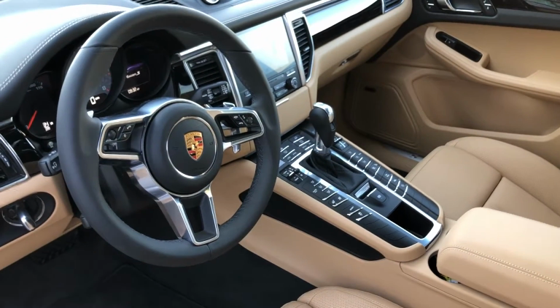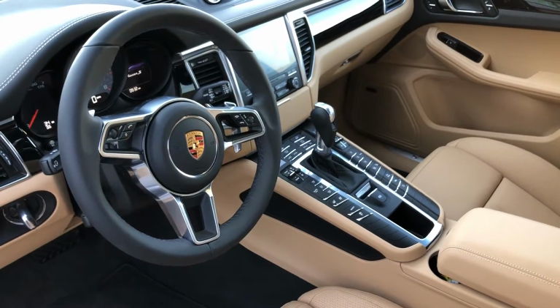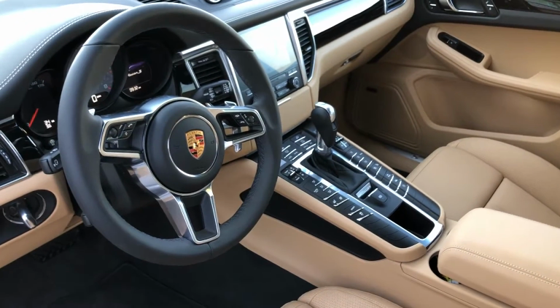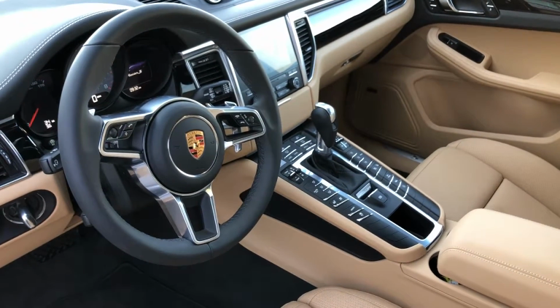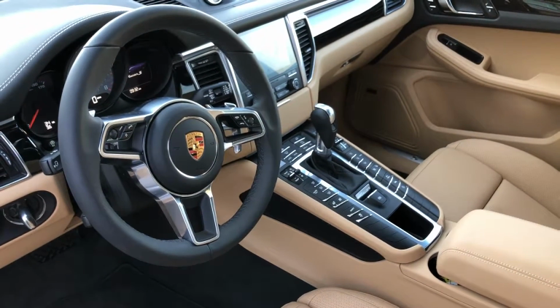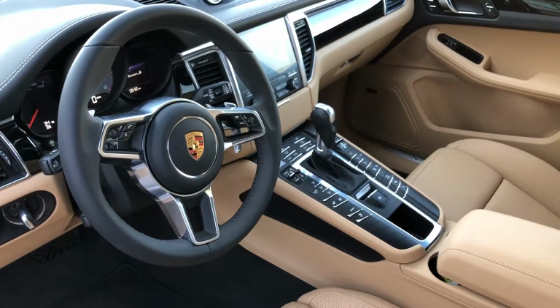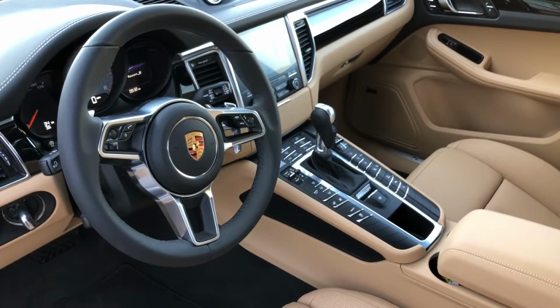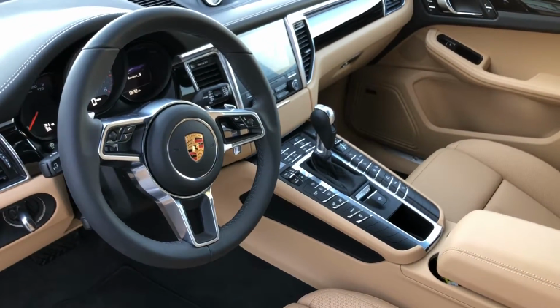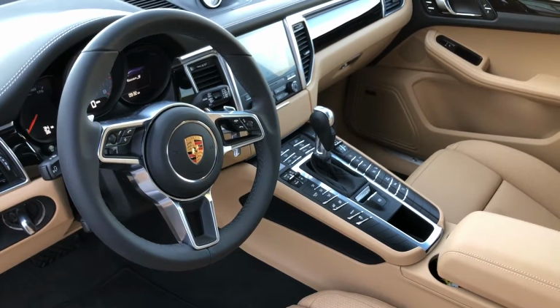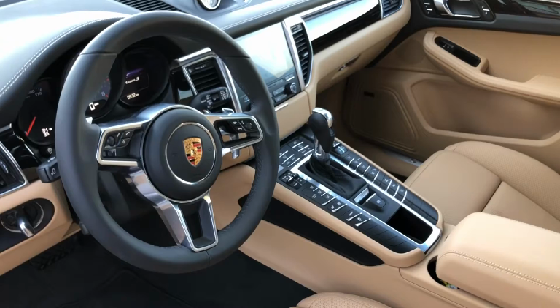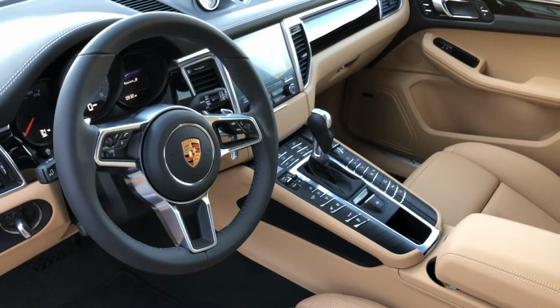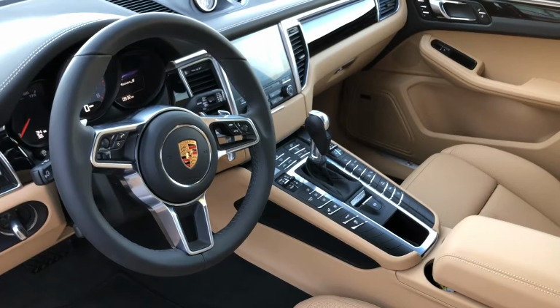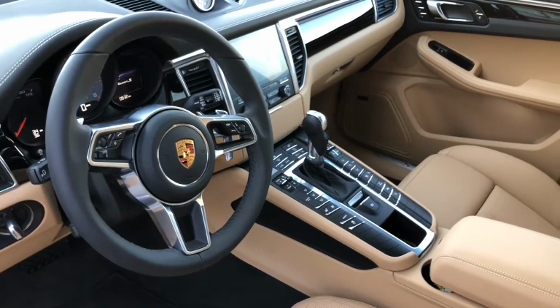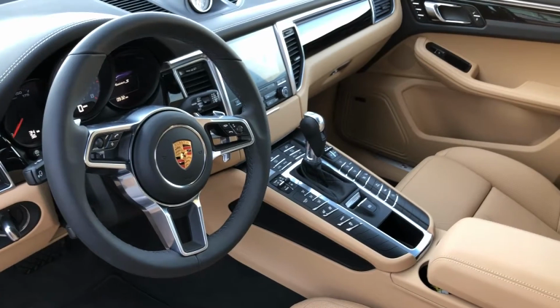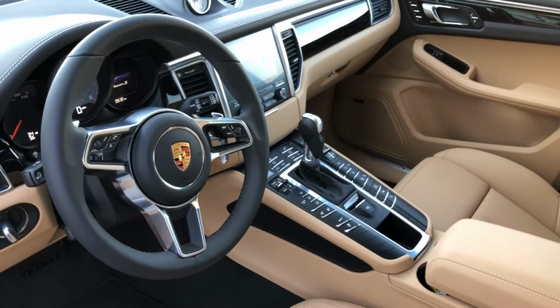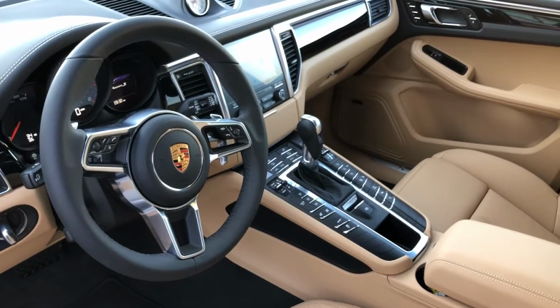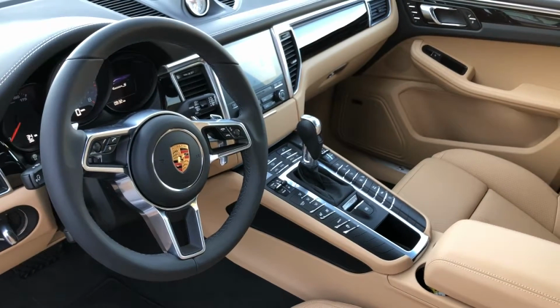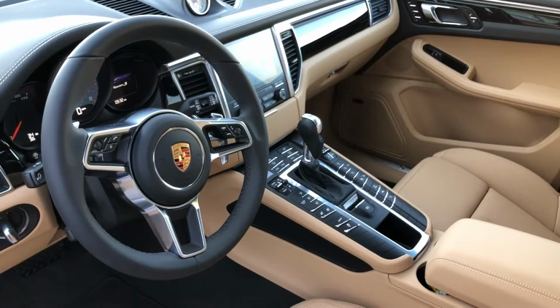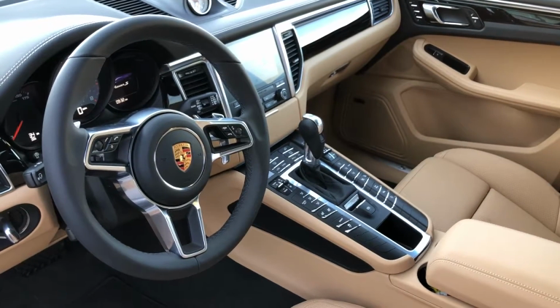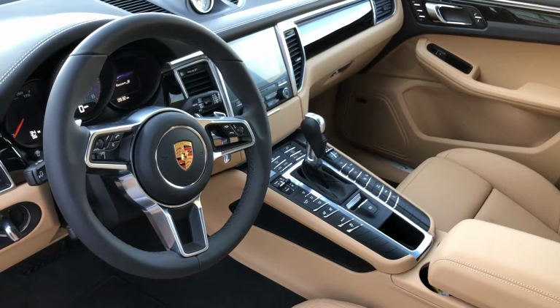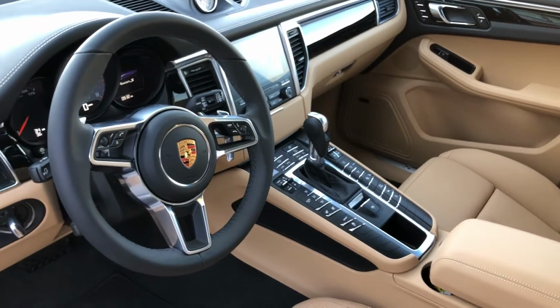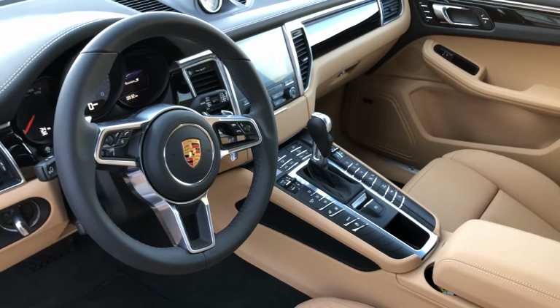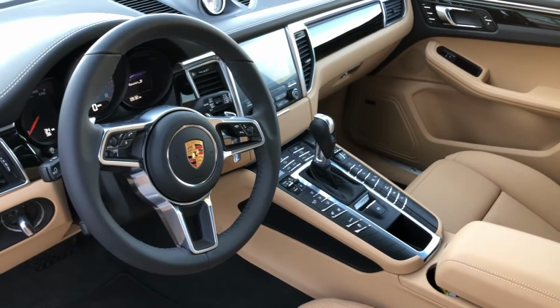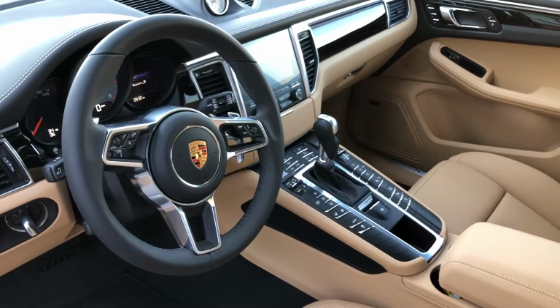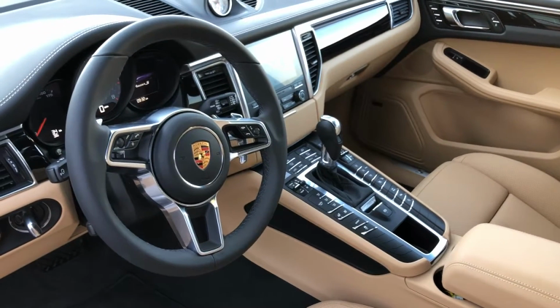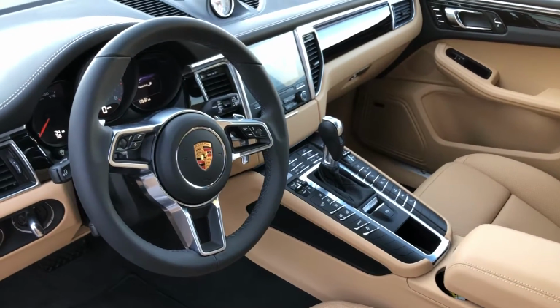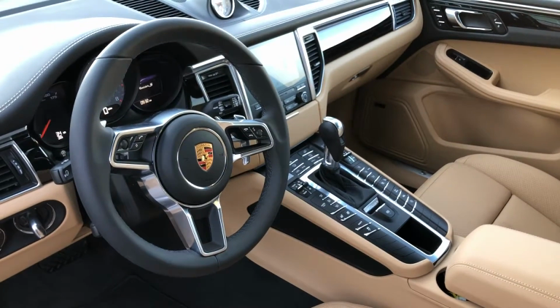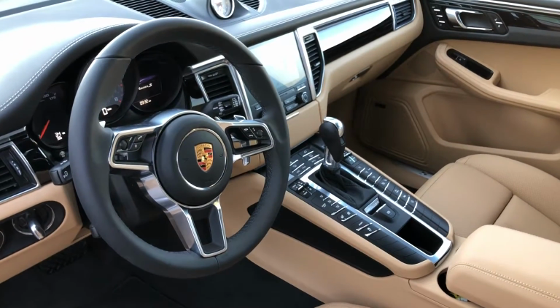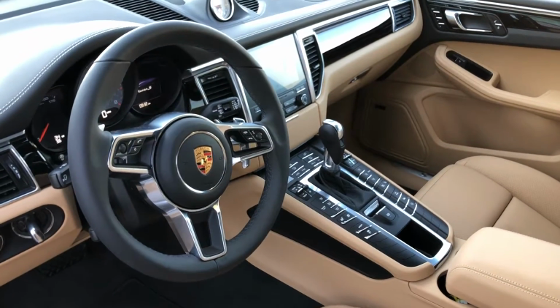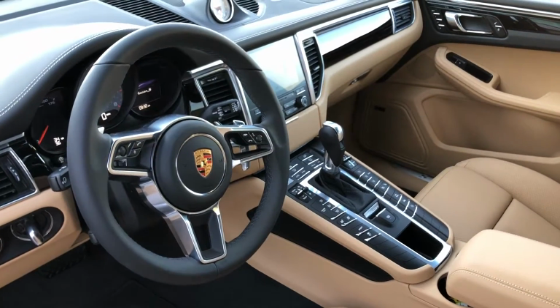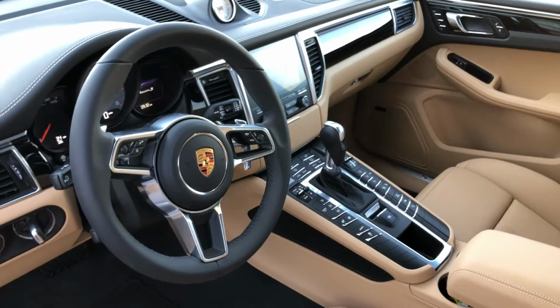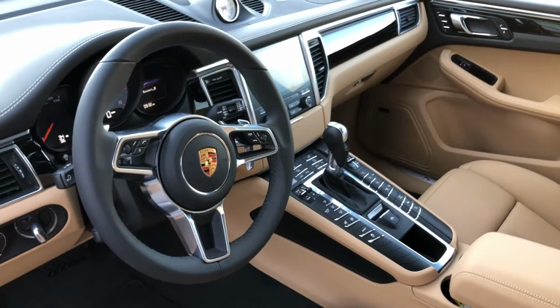Heated seats, vented seats, Porsche dynamic lighting that turns with you at night, and auto-dimming mirrors.